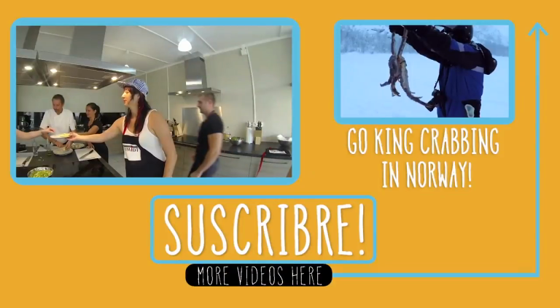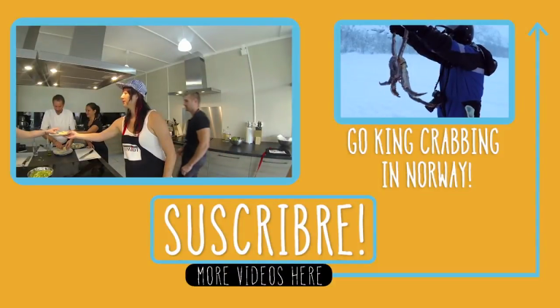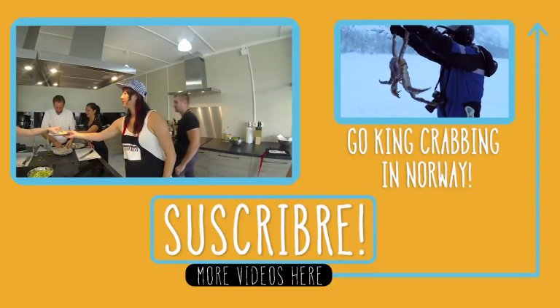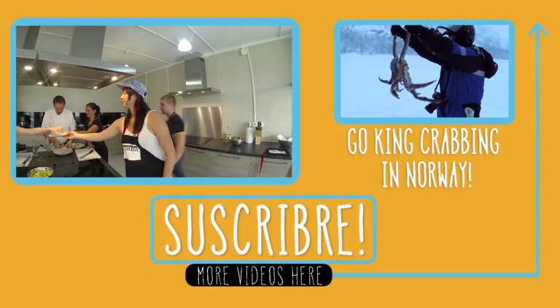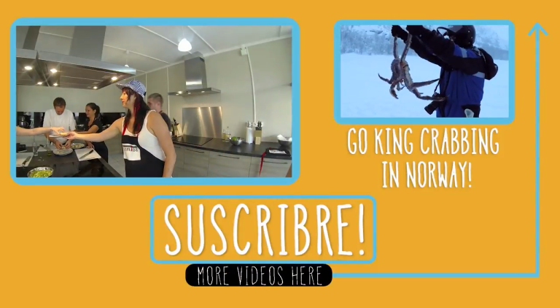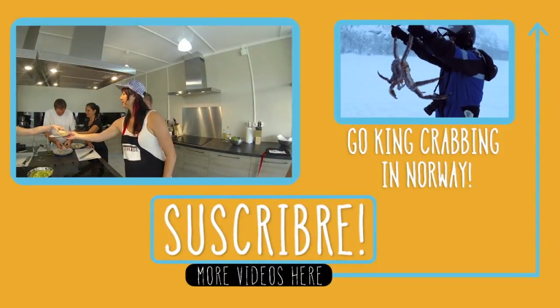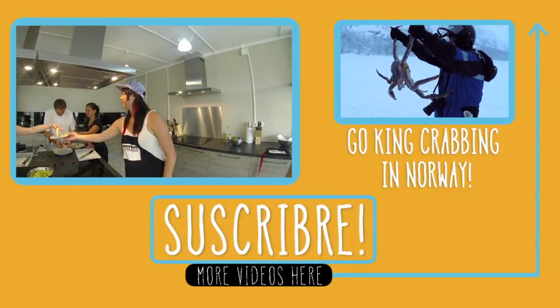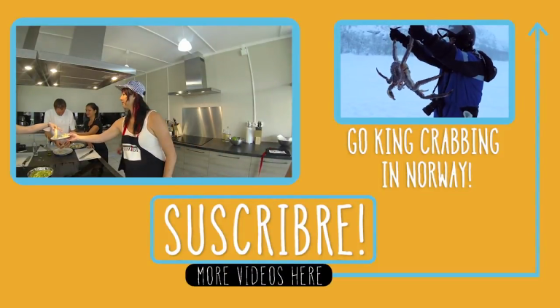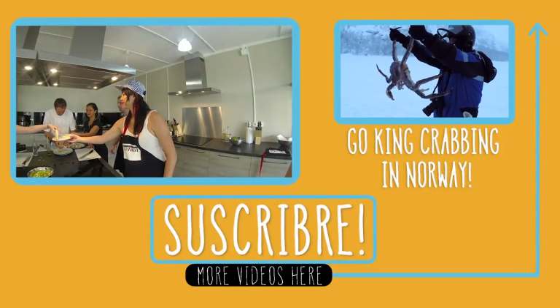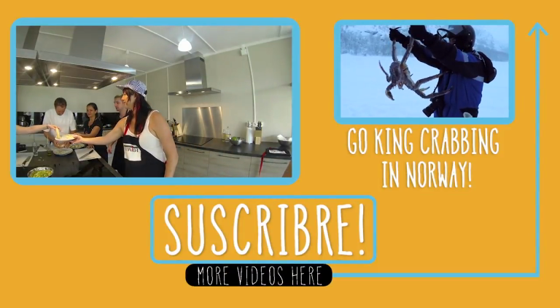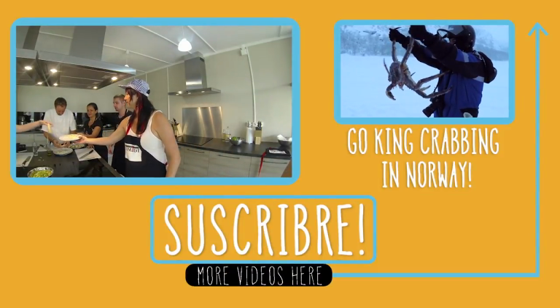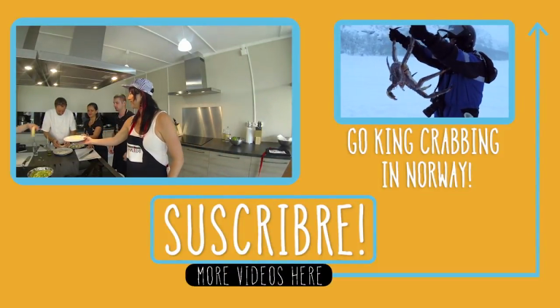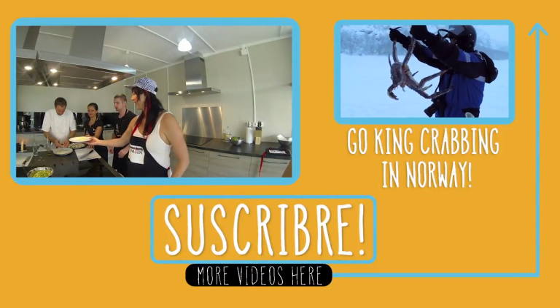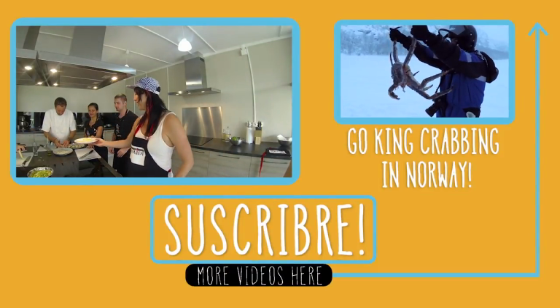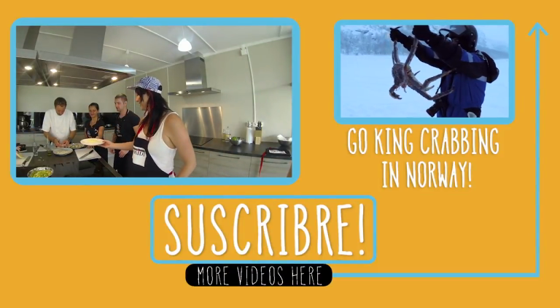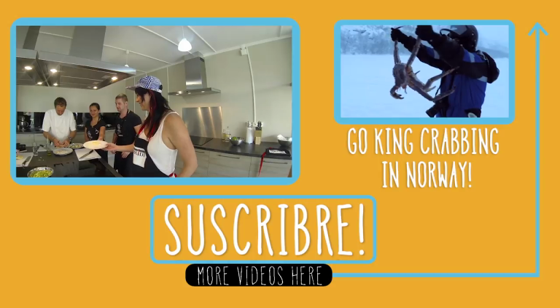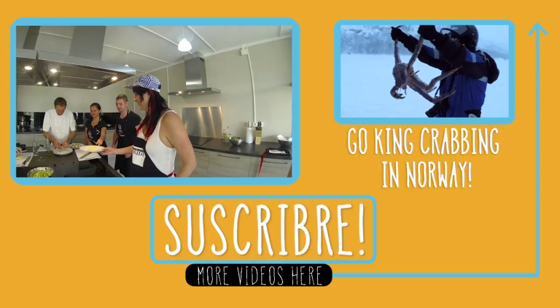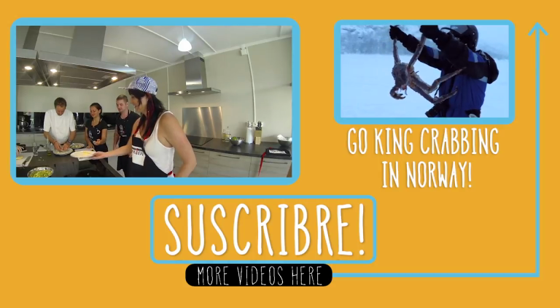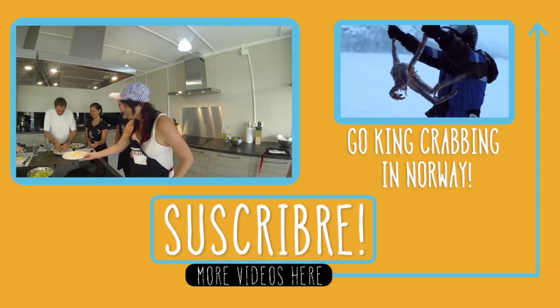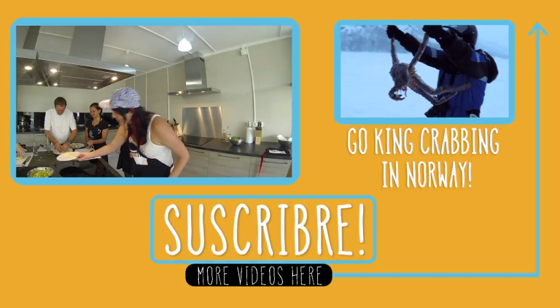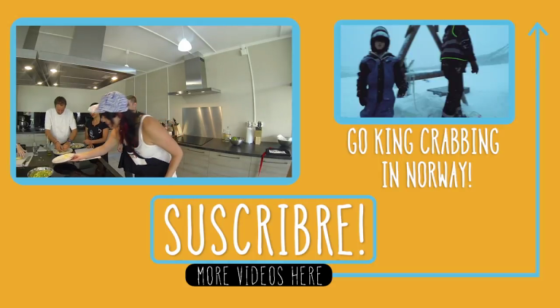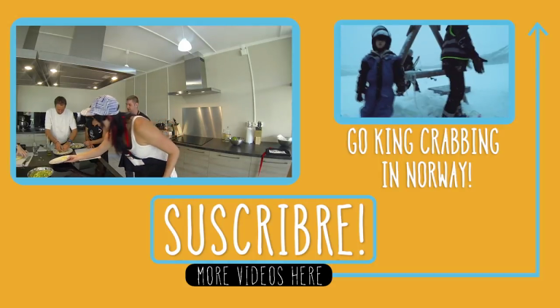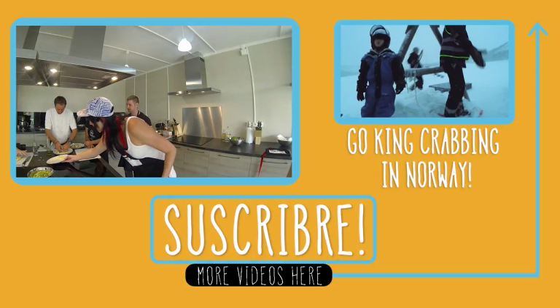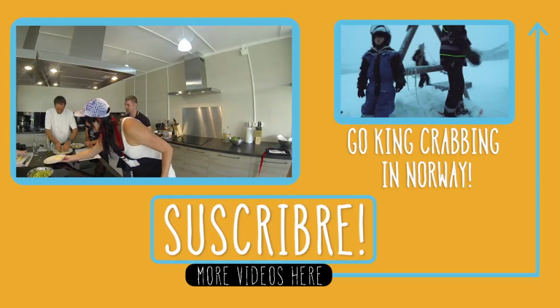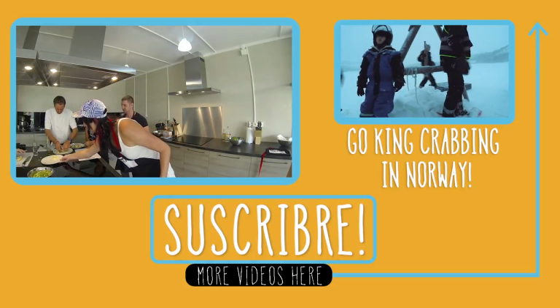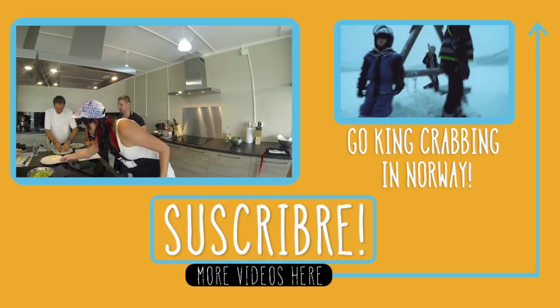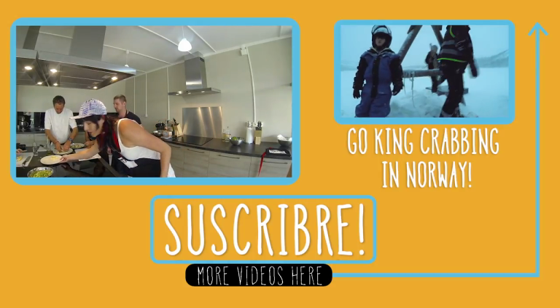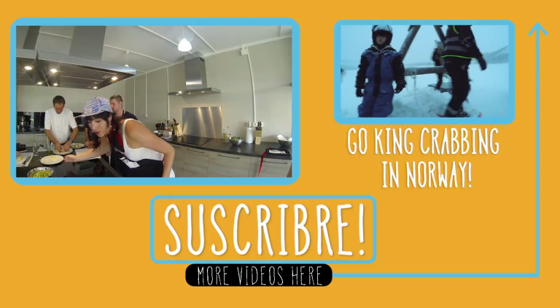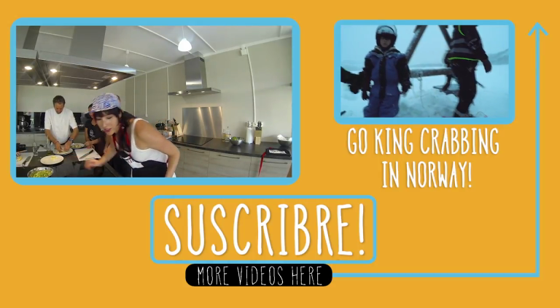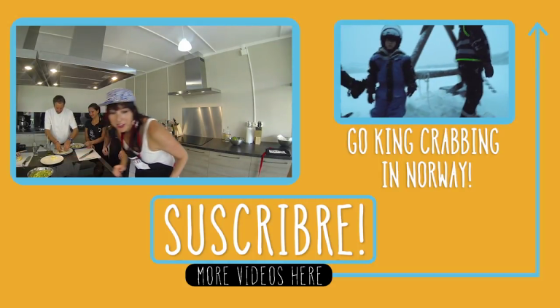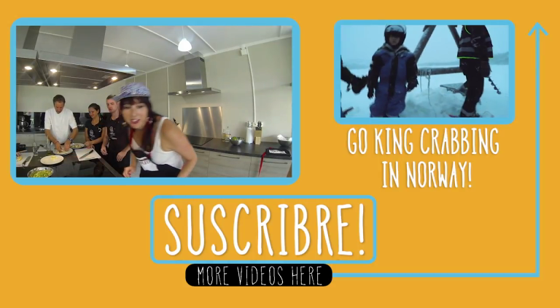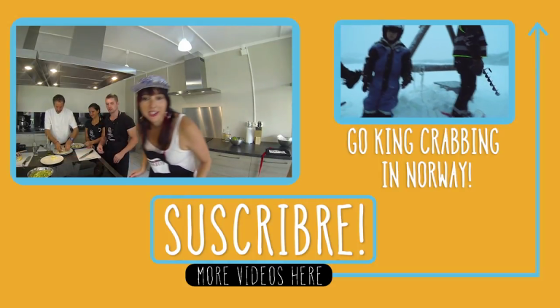I want to watch your cooking shows, Kai. It would just be like drunk cooking.